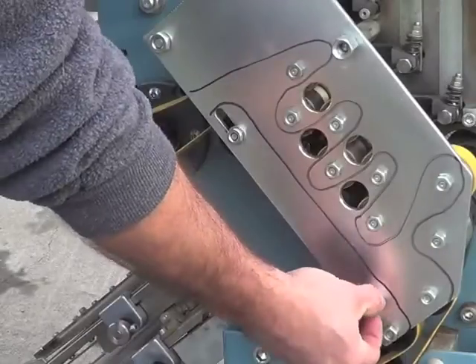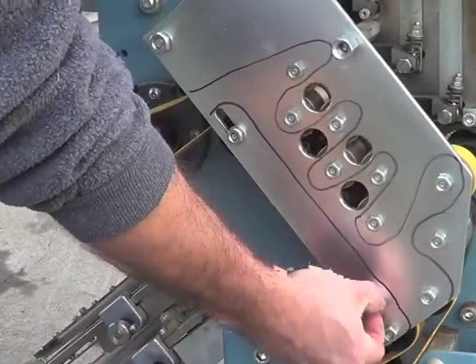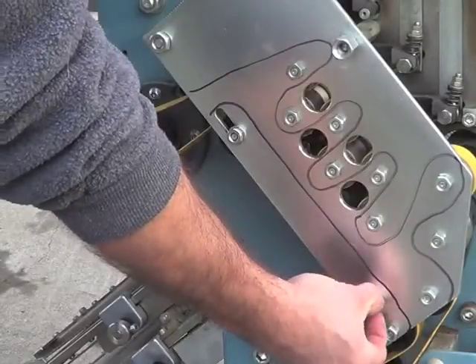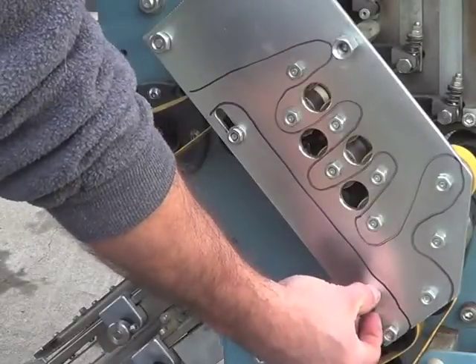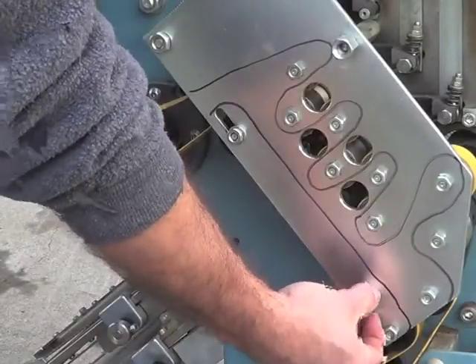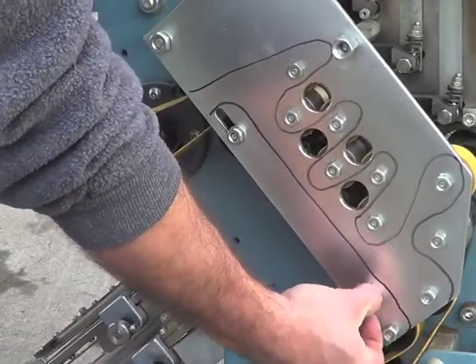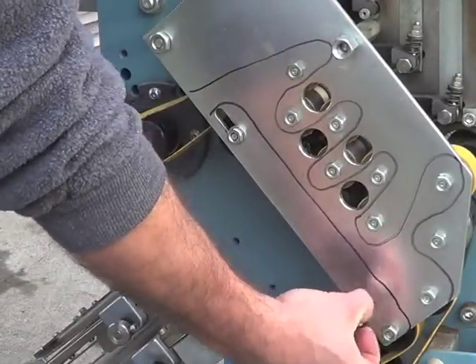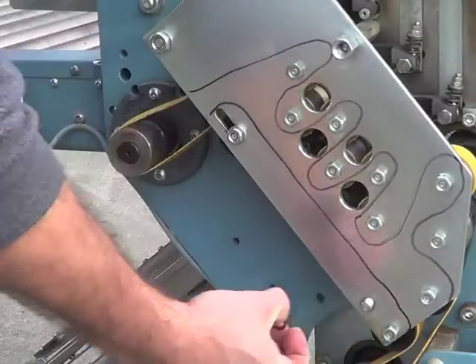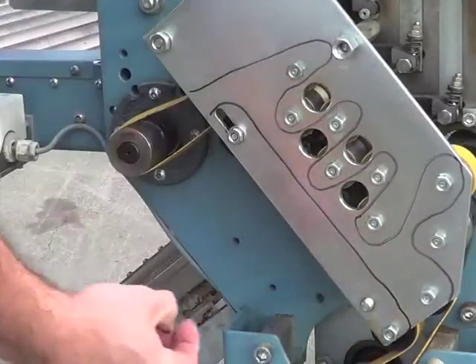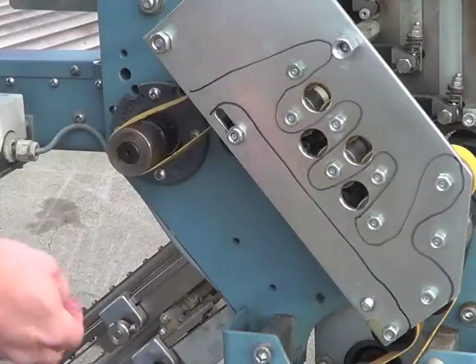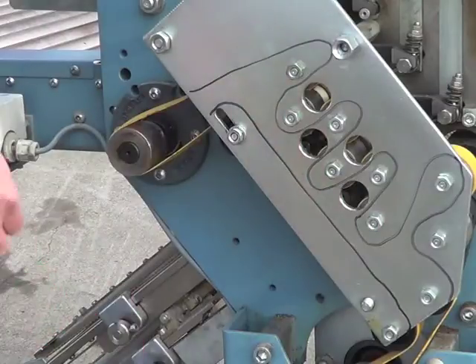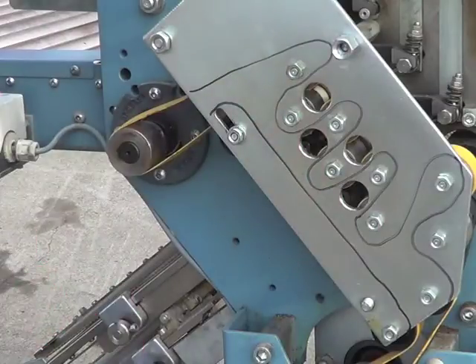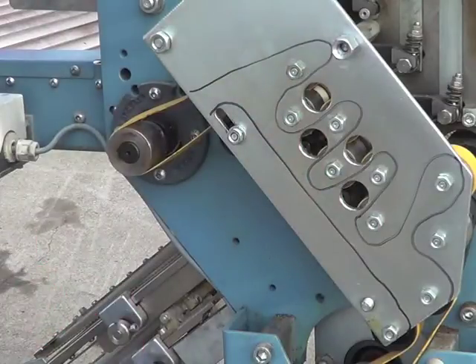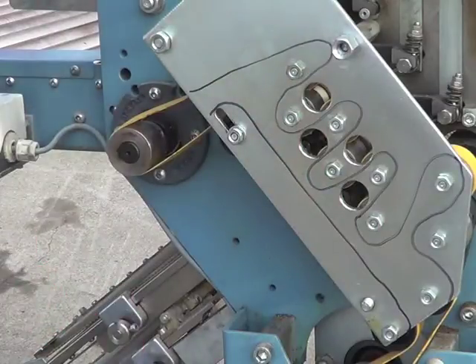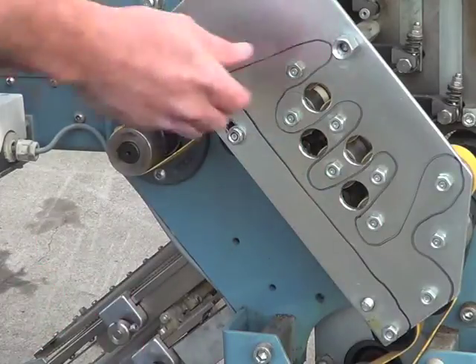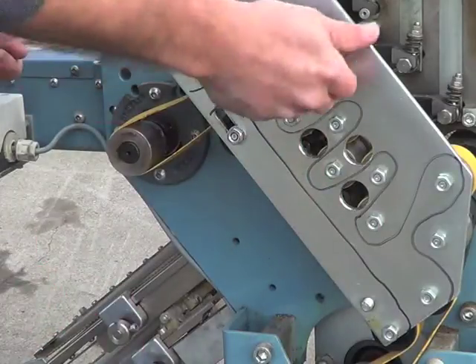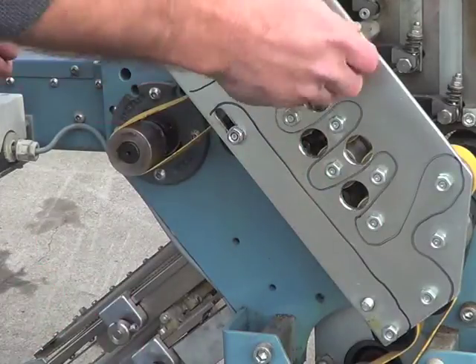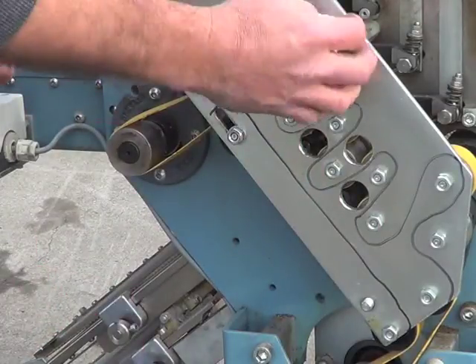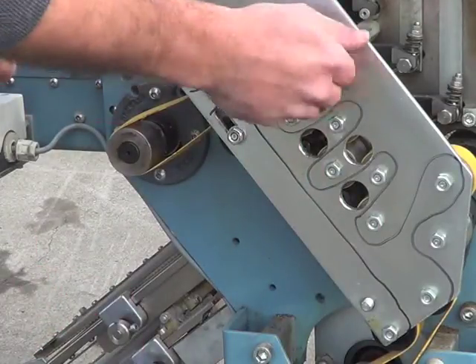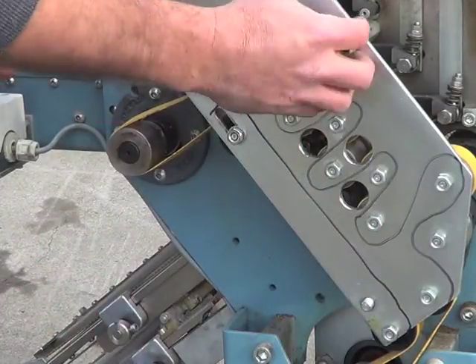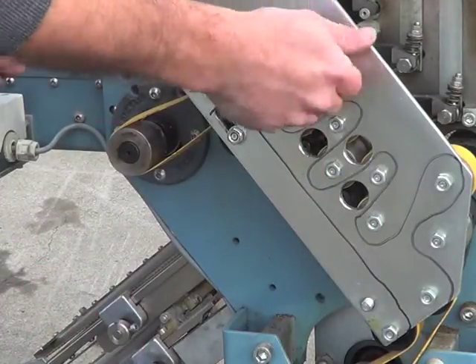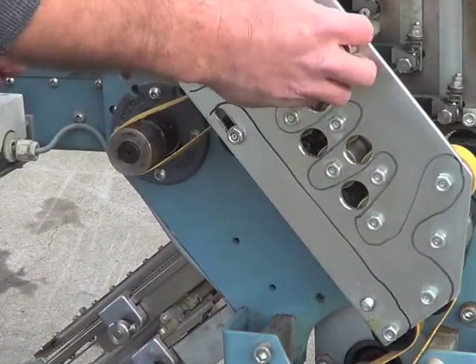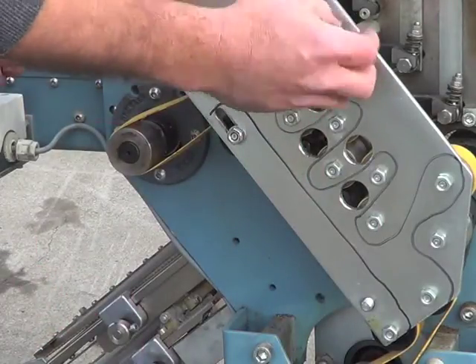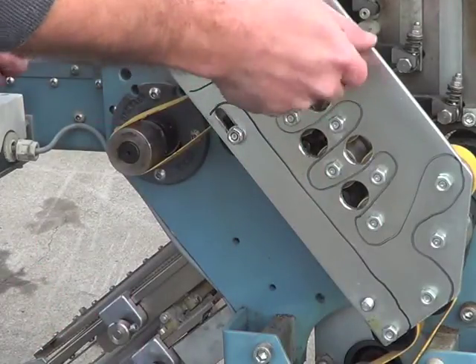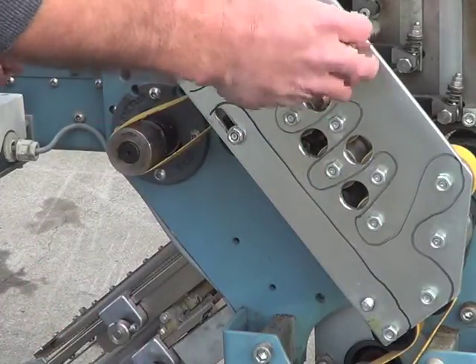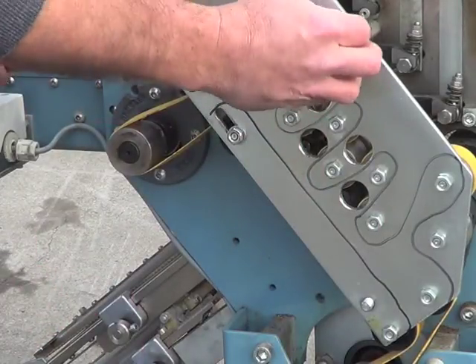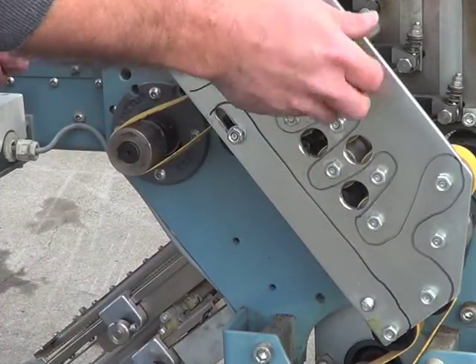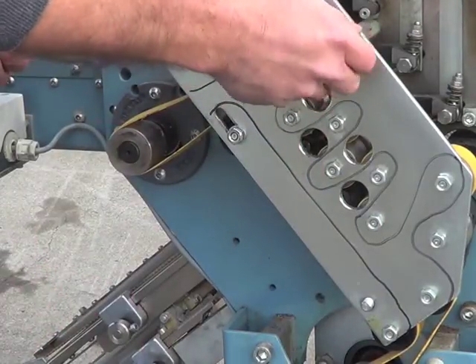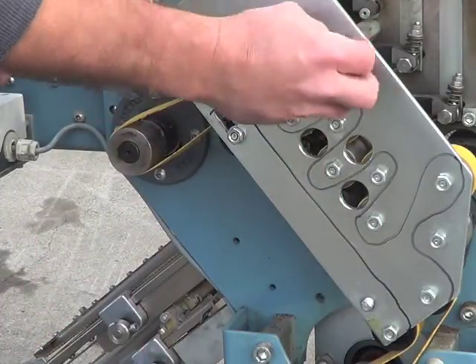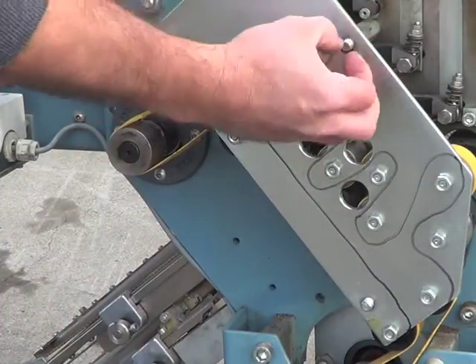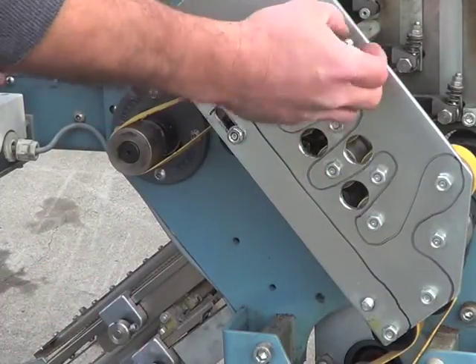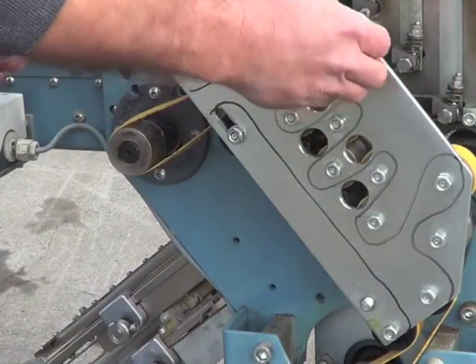Dismantle the plate using all the screws. Take it all off — the tensioner and everything — to remove the plate.